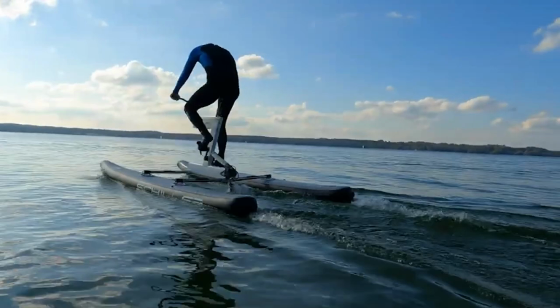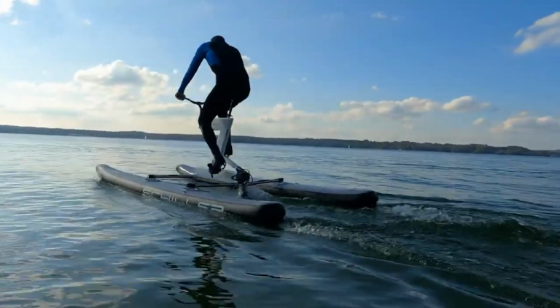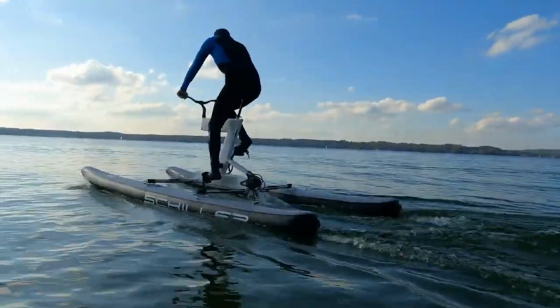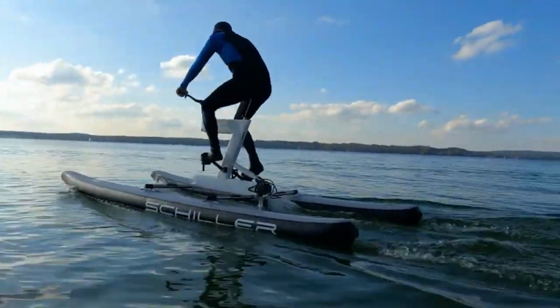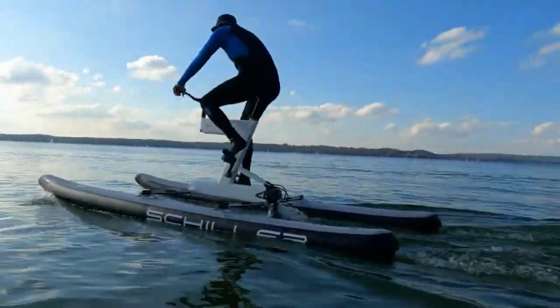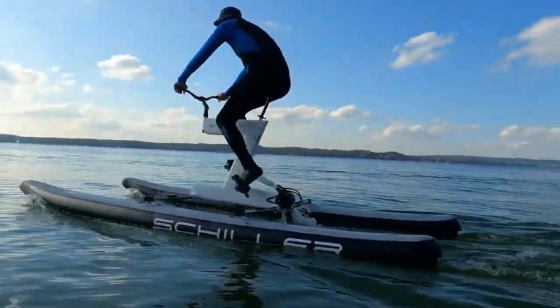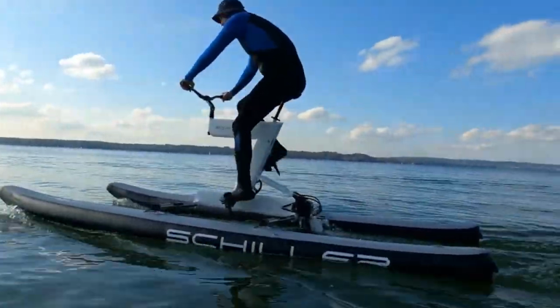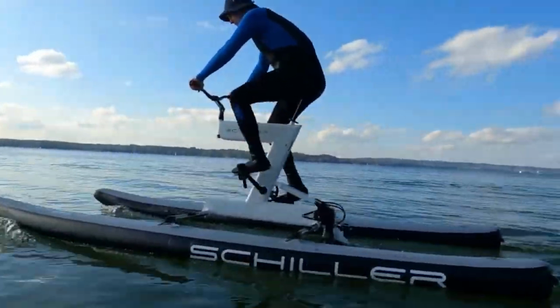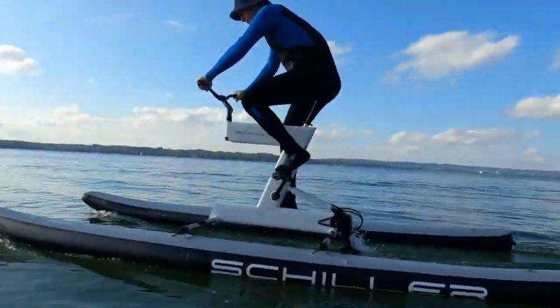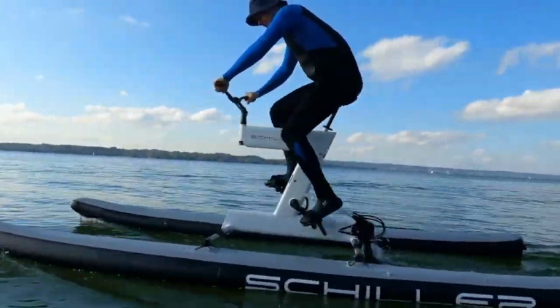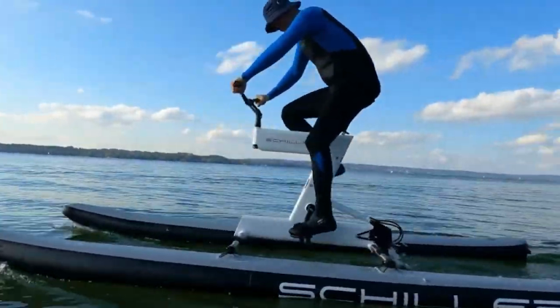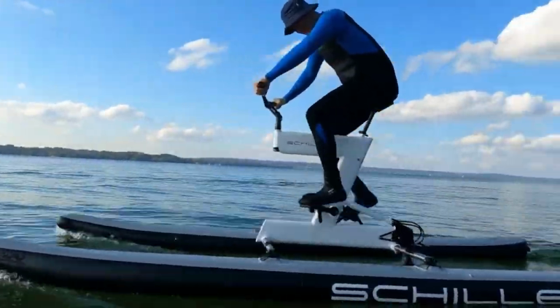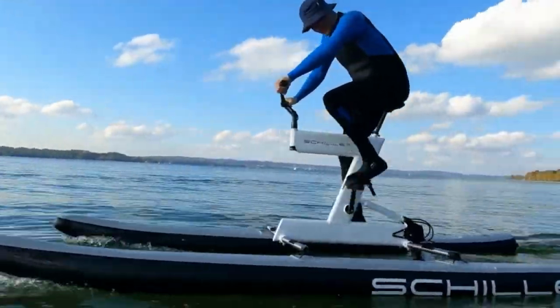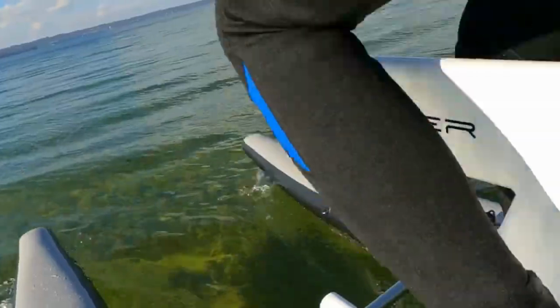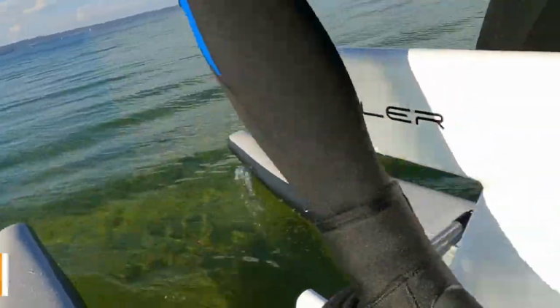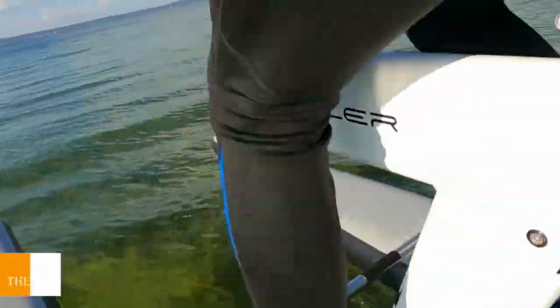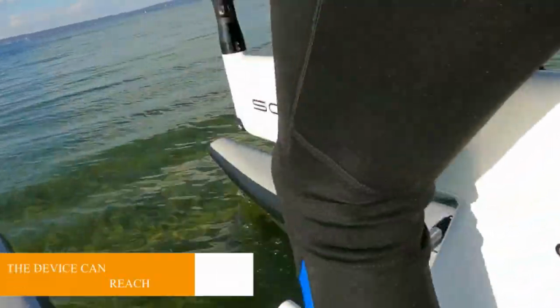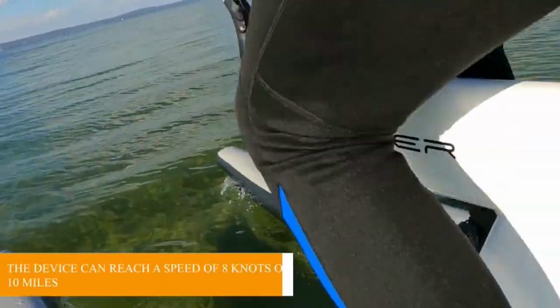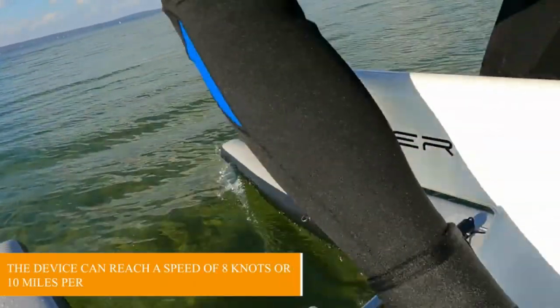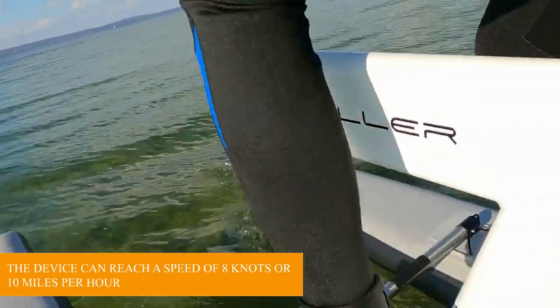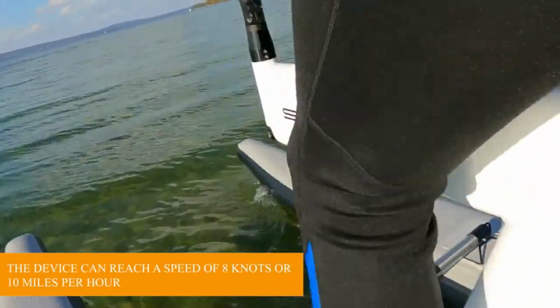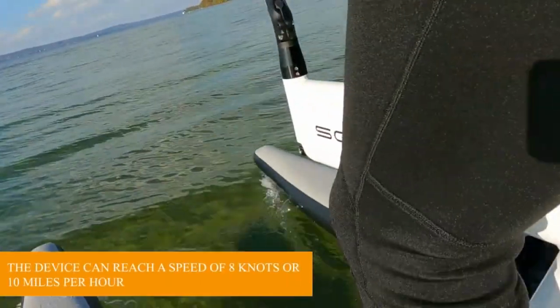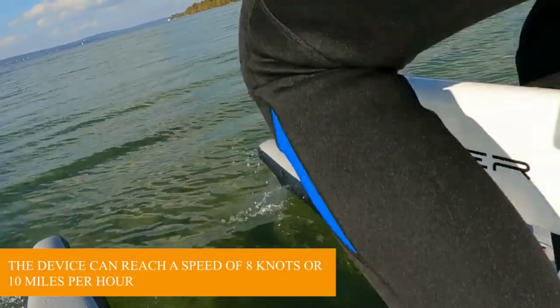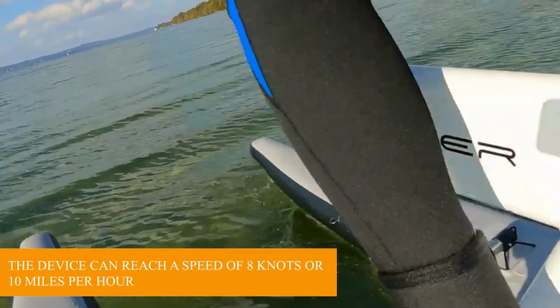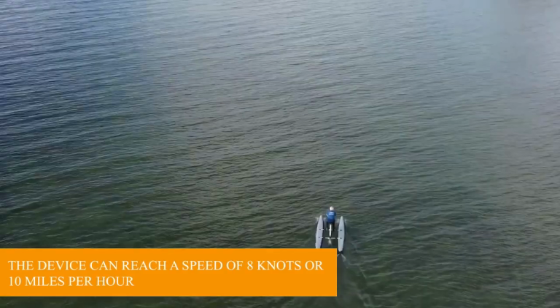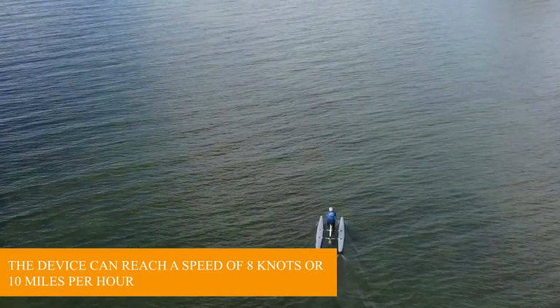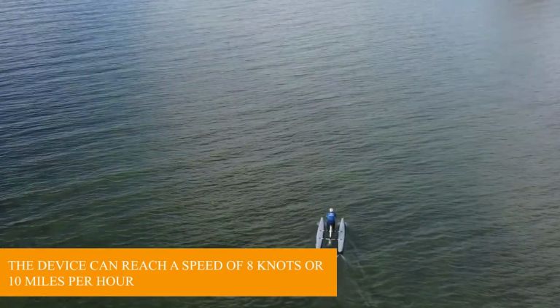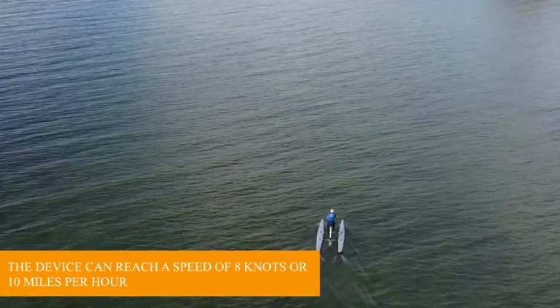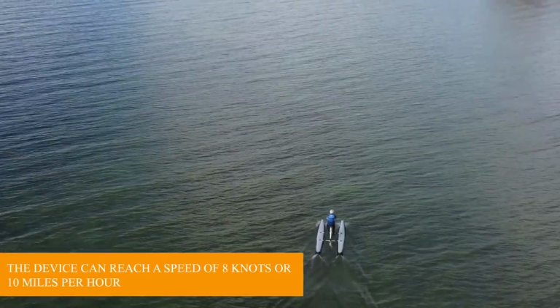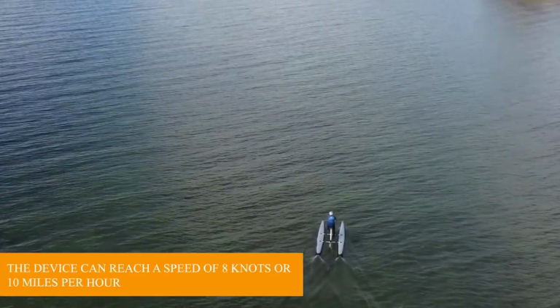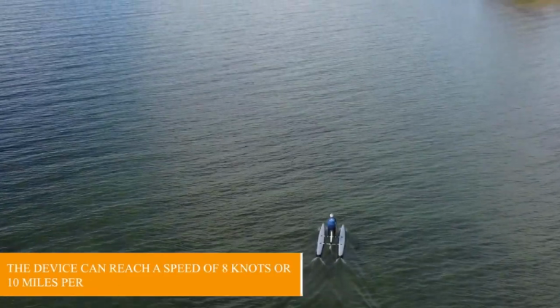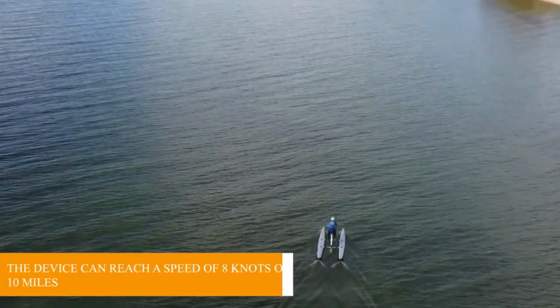Additionally, this water bike model is unique in that it allows backward movement. The device can reach a speed of up to 8 knots per hour, or 10 miles per hour.